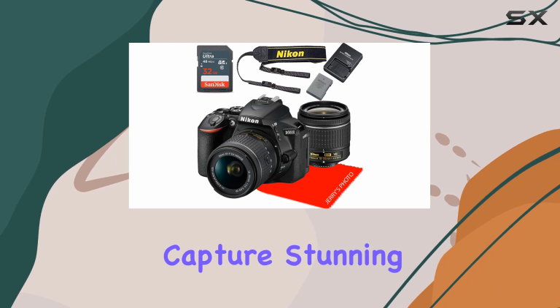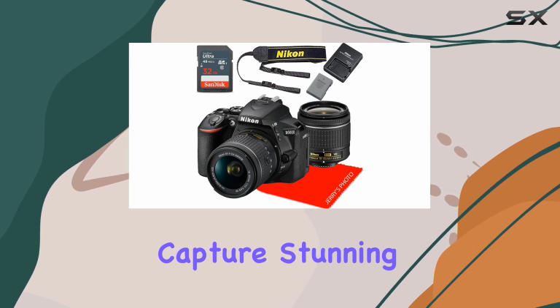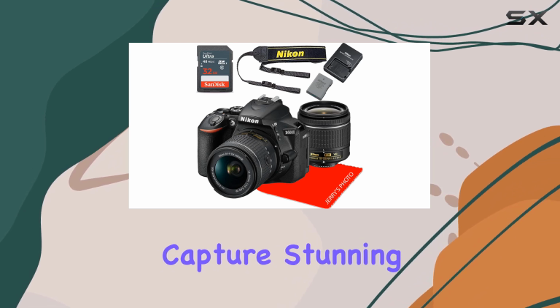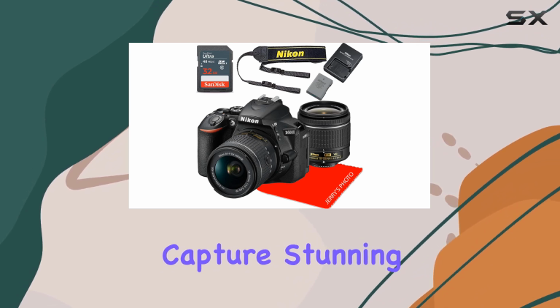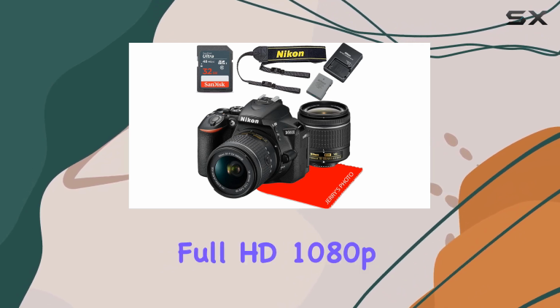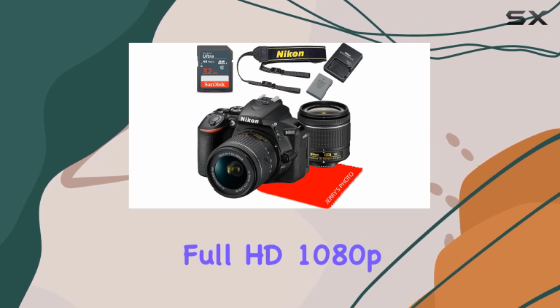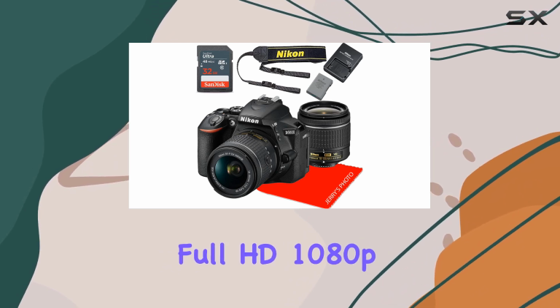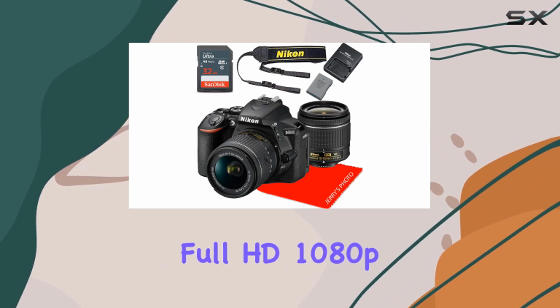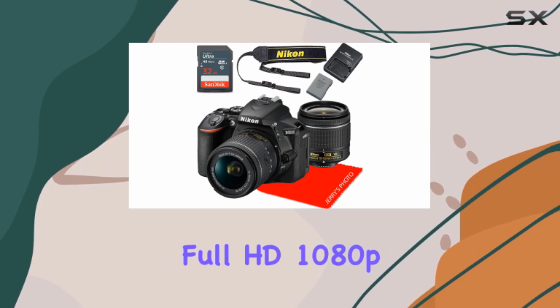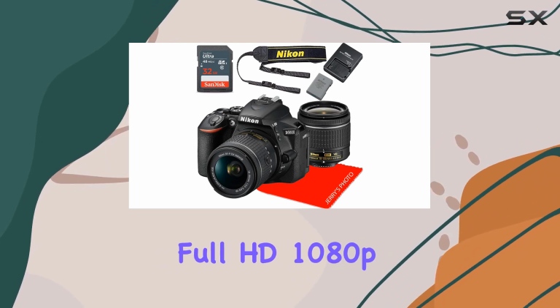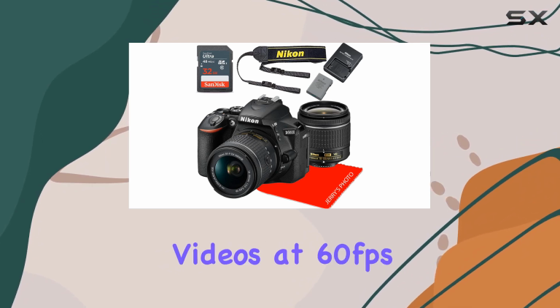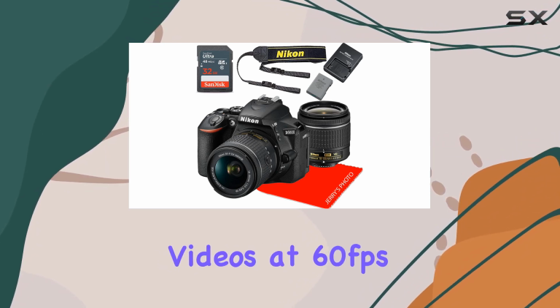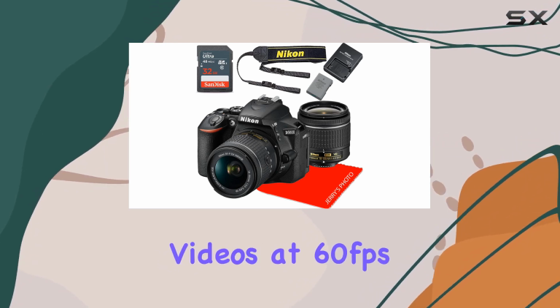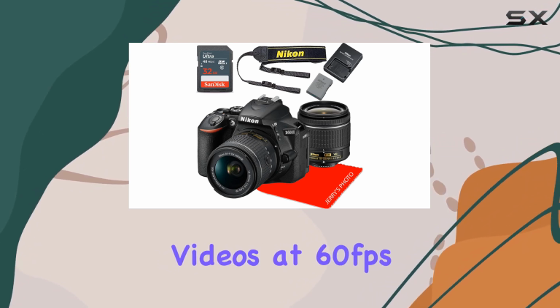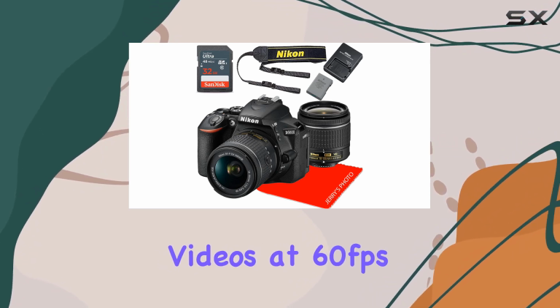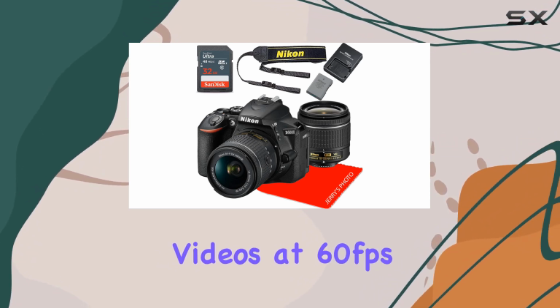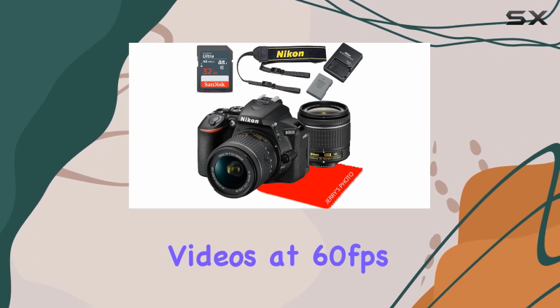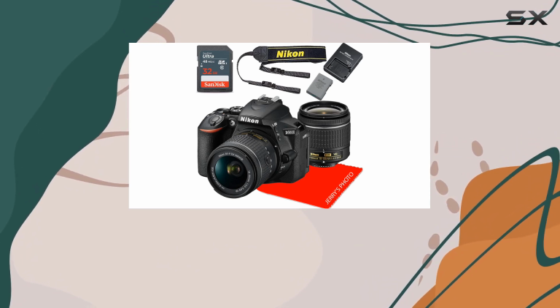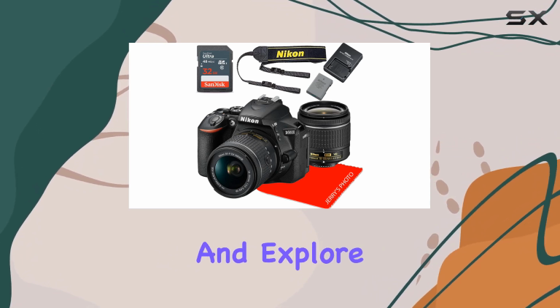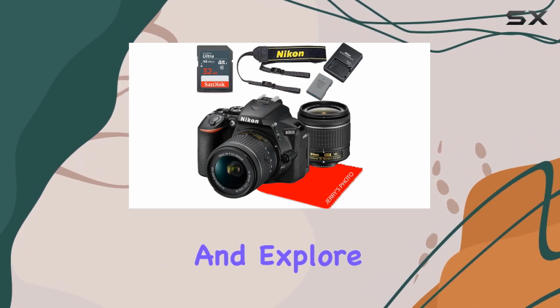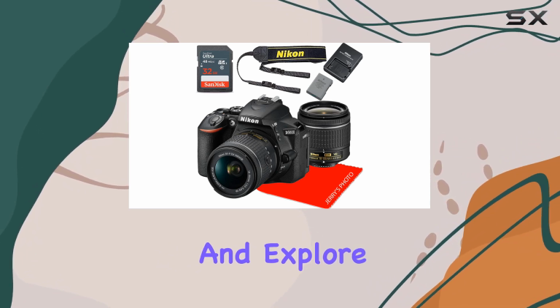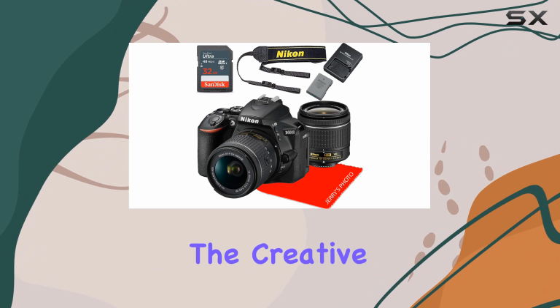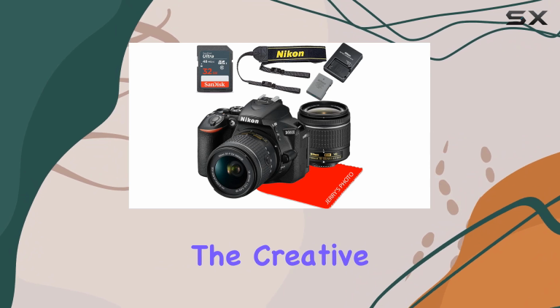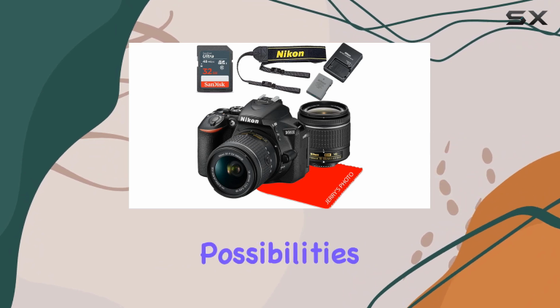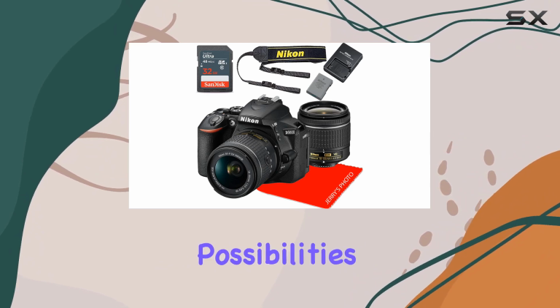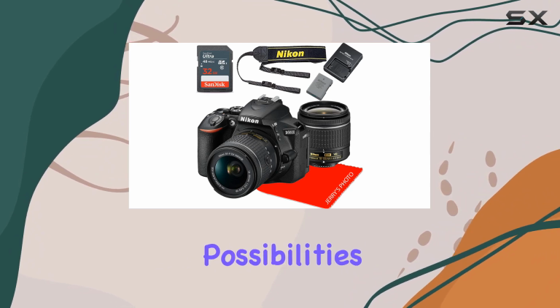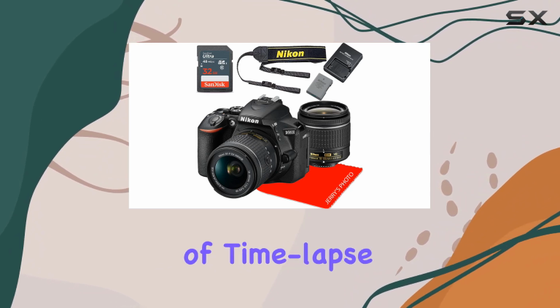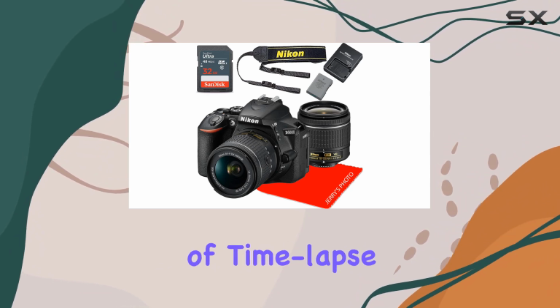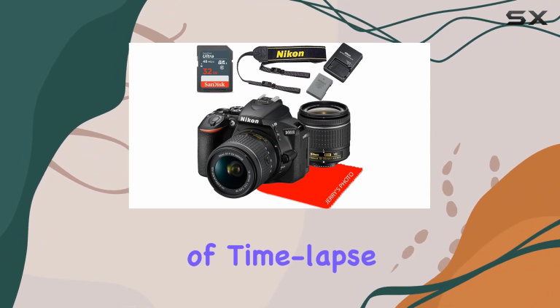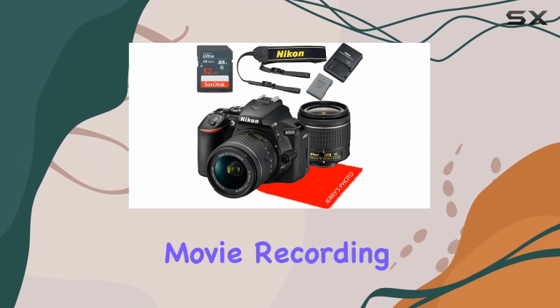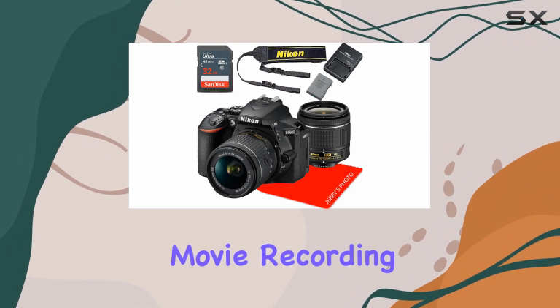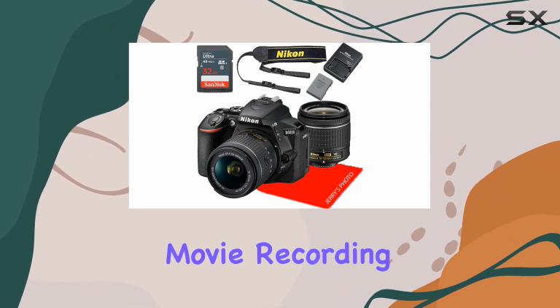Capture stunning full HD 1080p videos at 60 frames per second, and explore the creative possibilities of time-lapse movie recording.